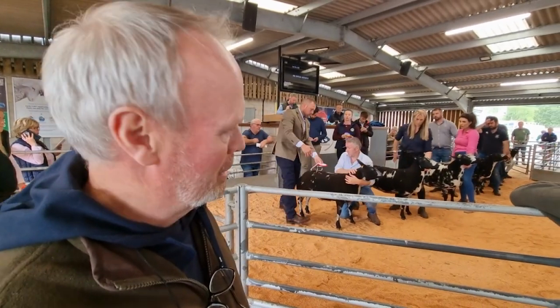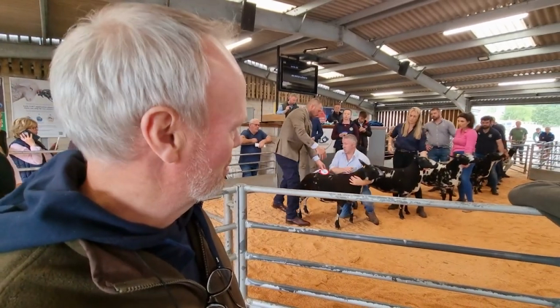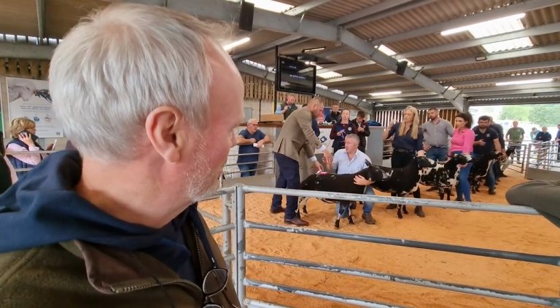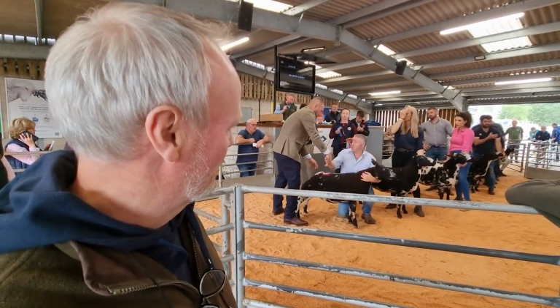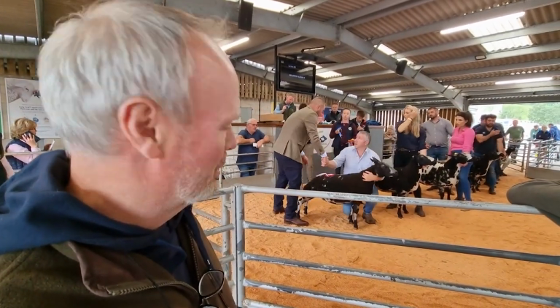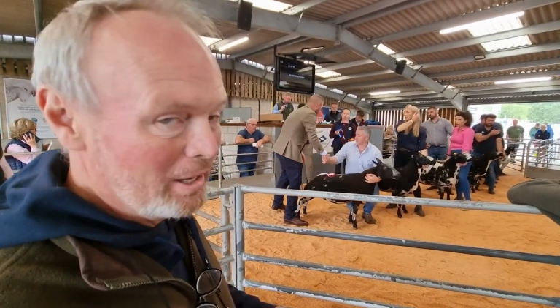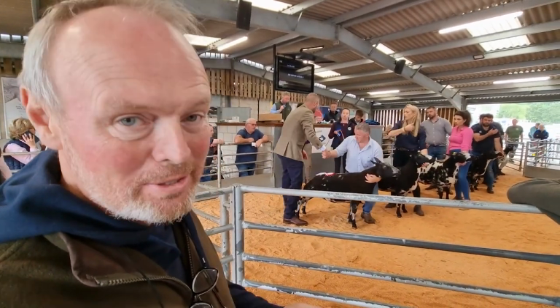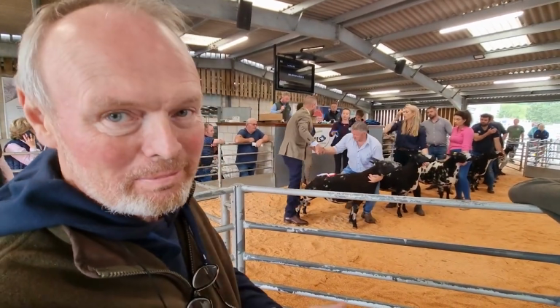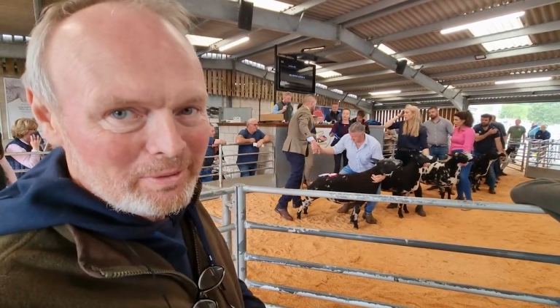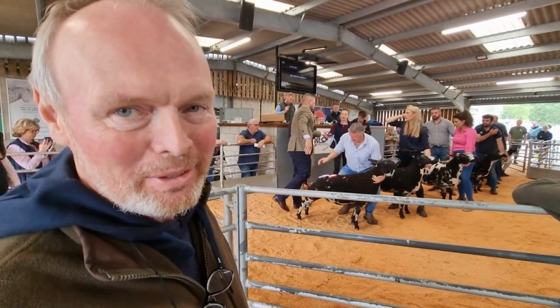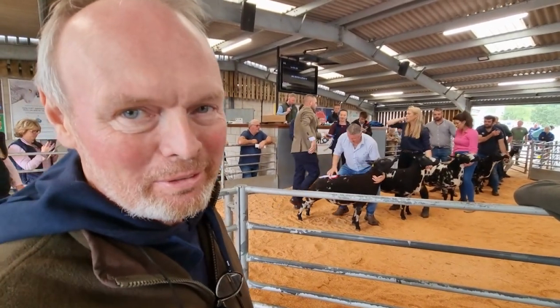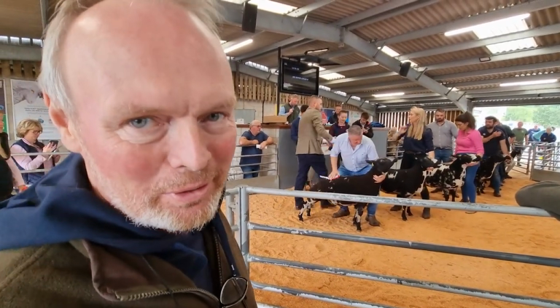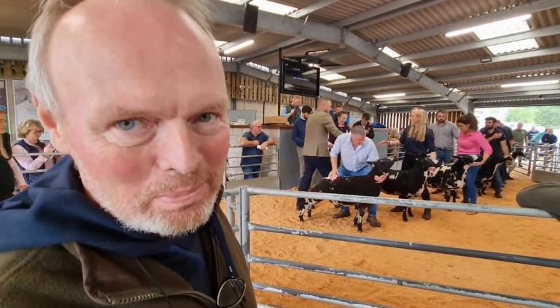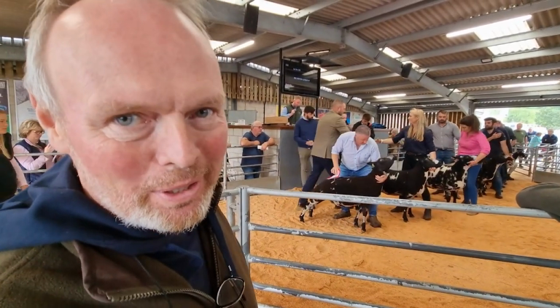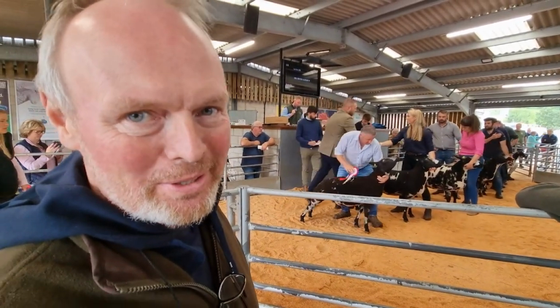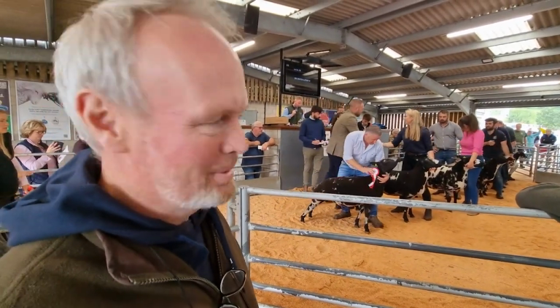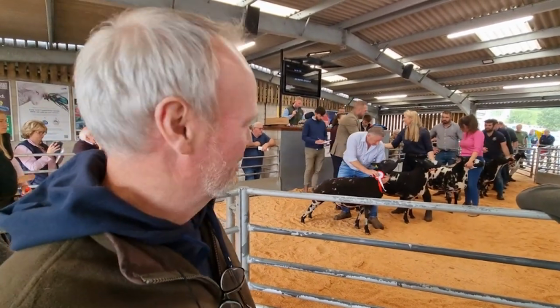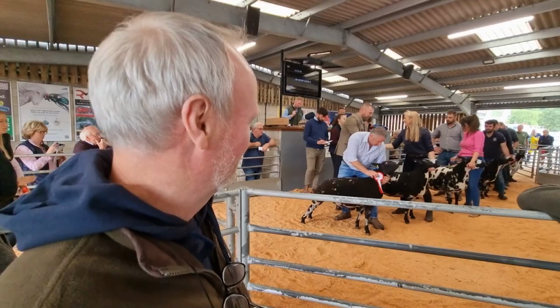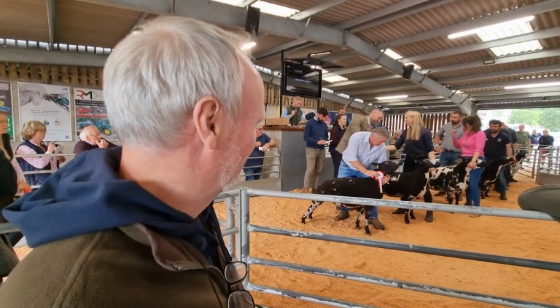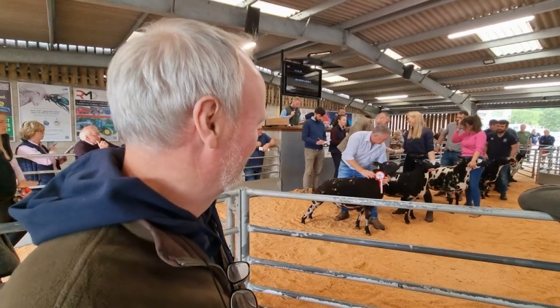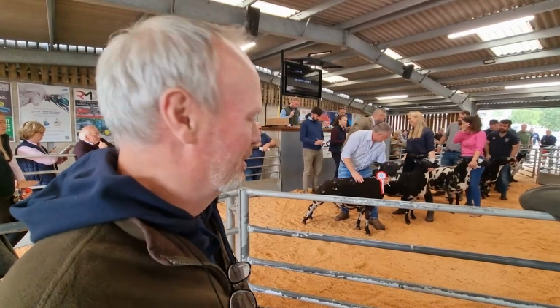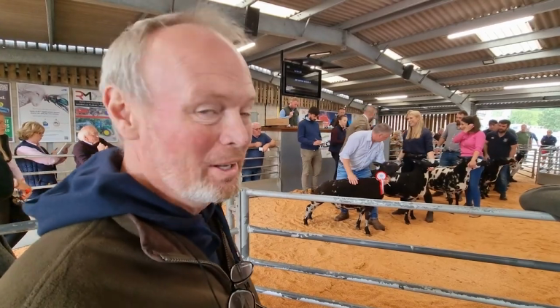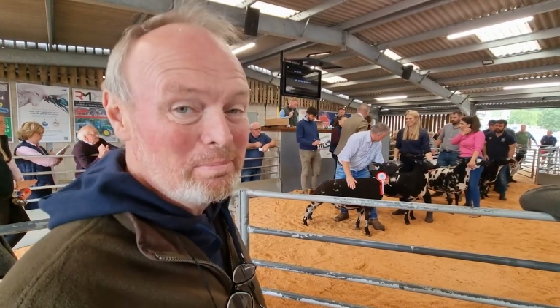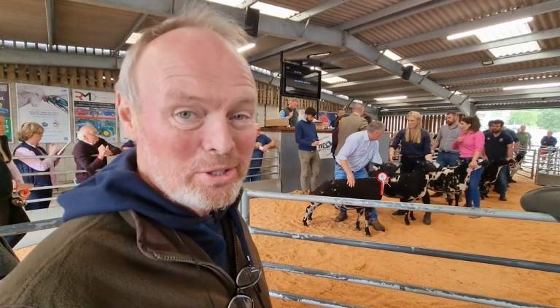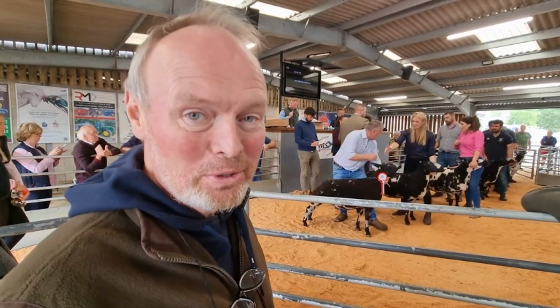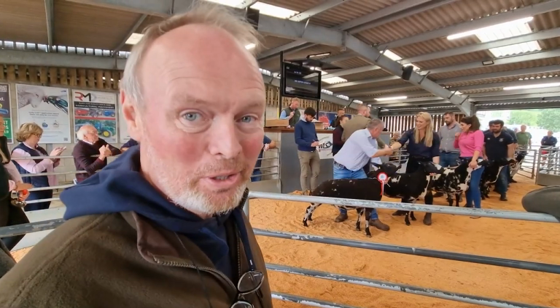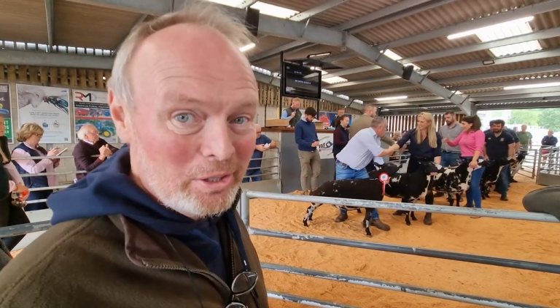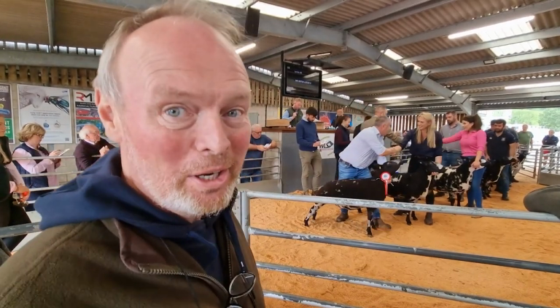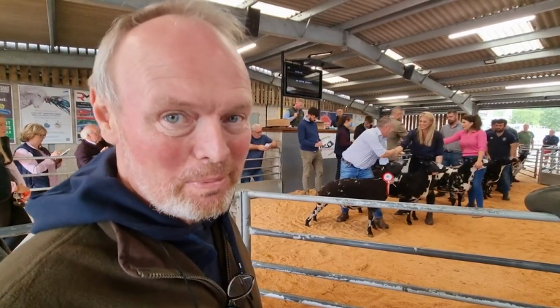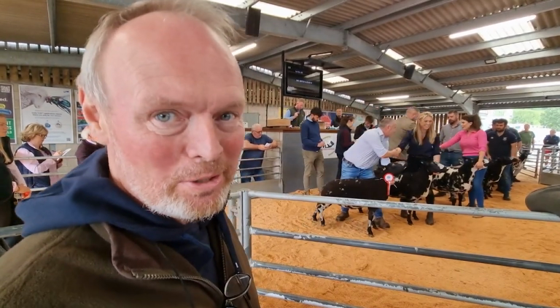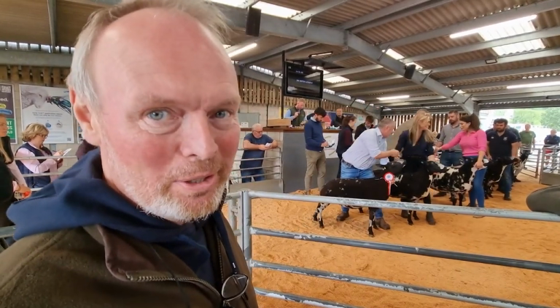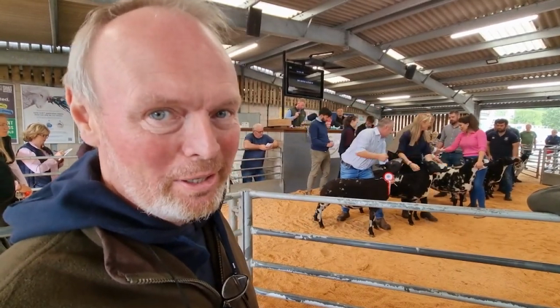The judge is scrutinising the first two sheep. First prize! That's a massive shock — I didn't expect to win that.